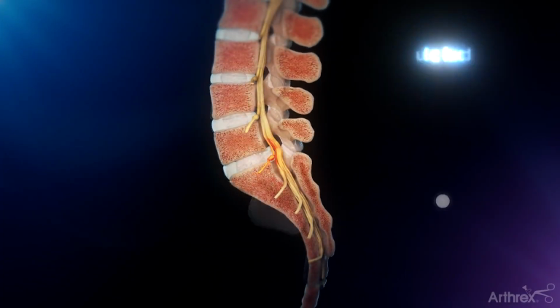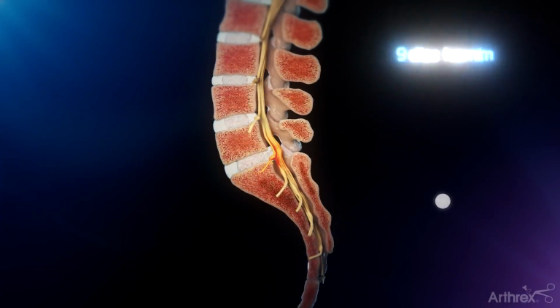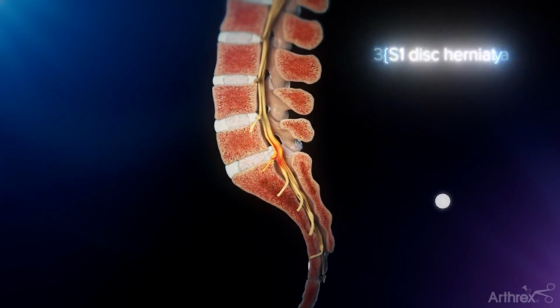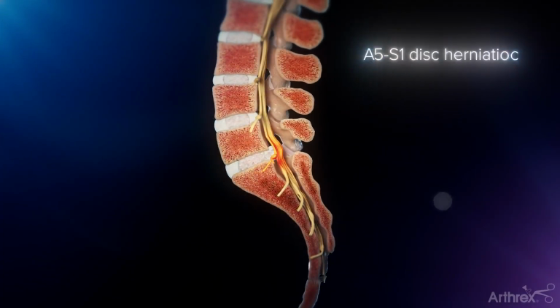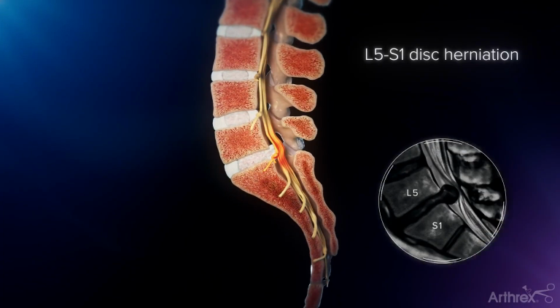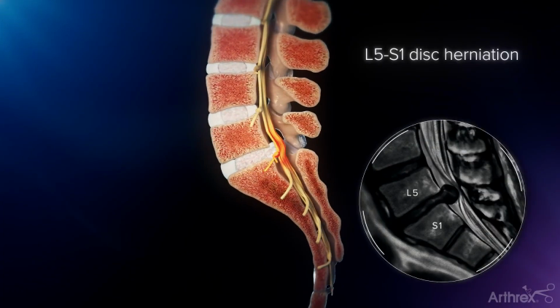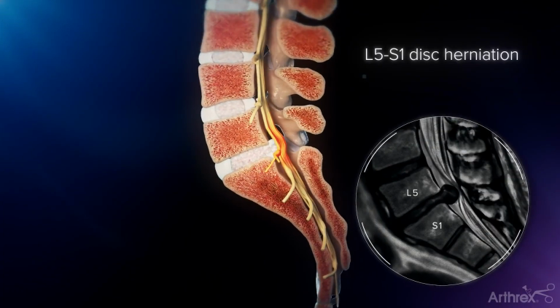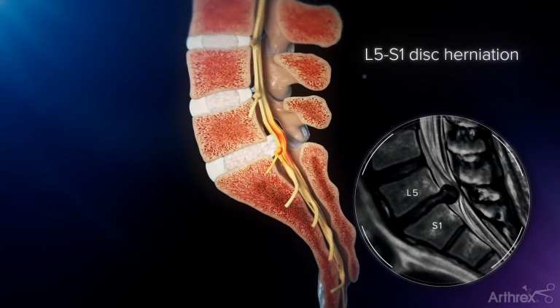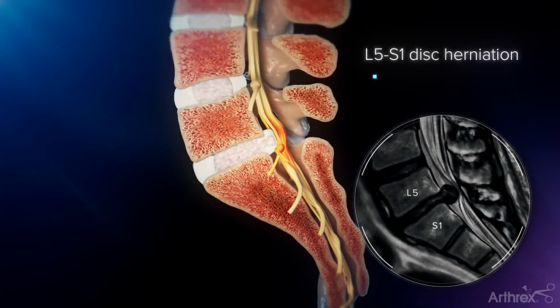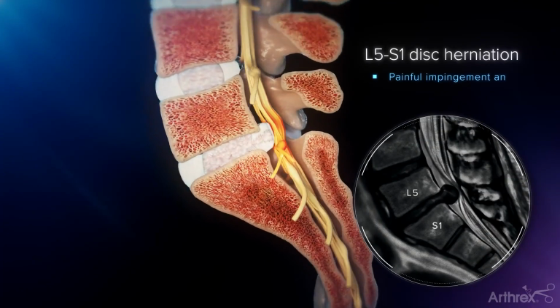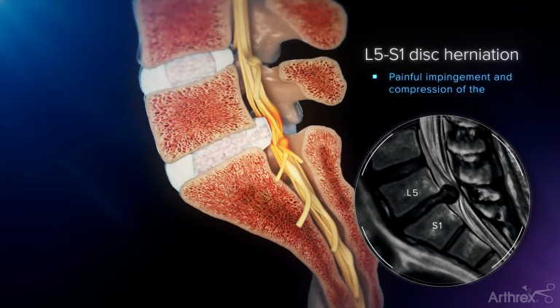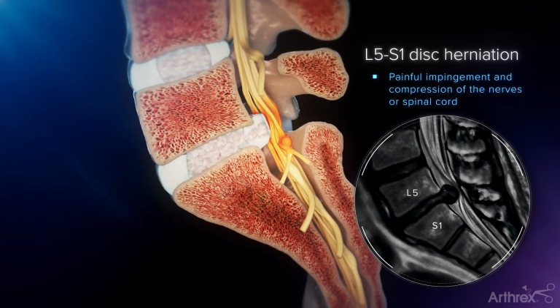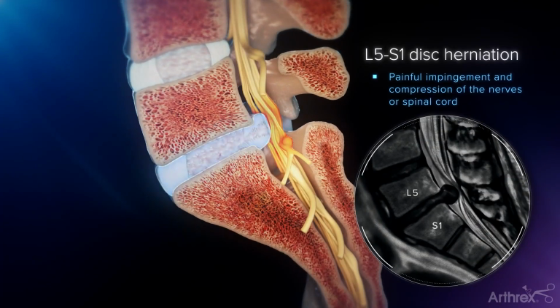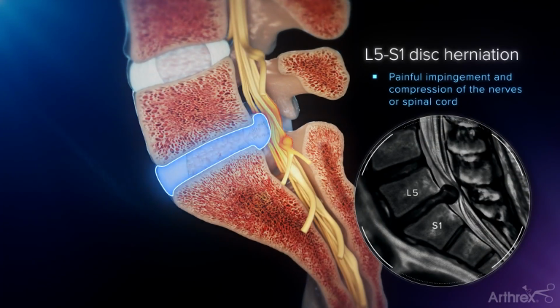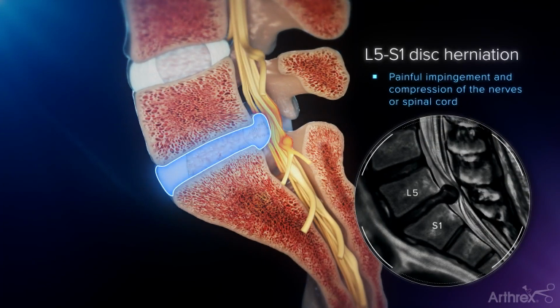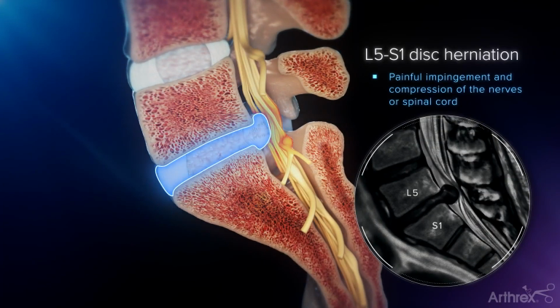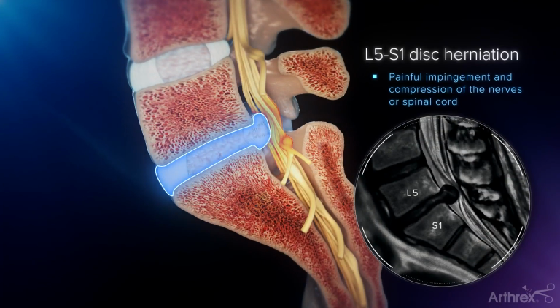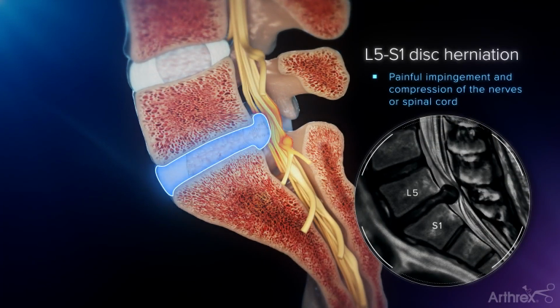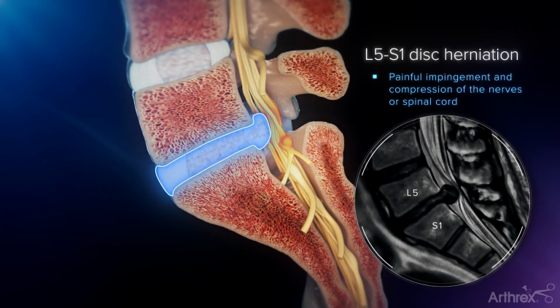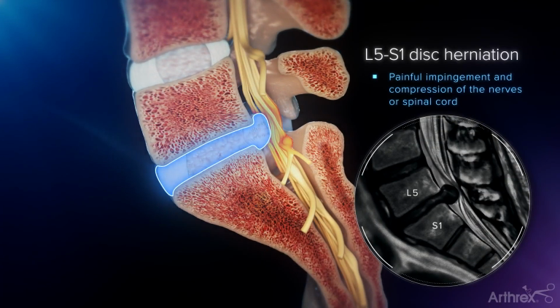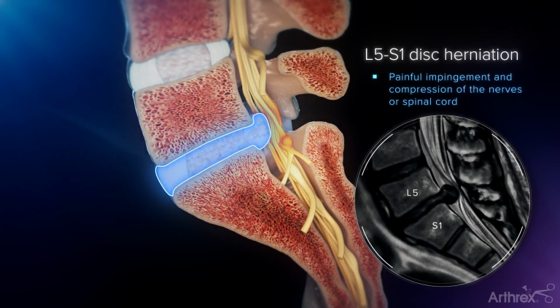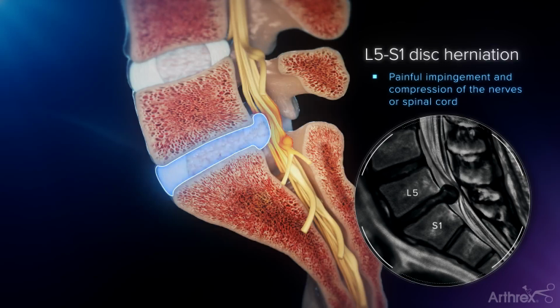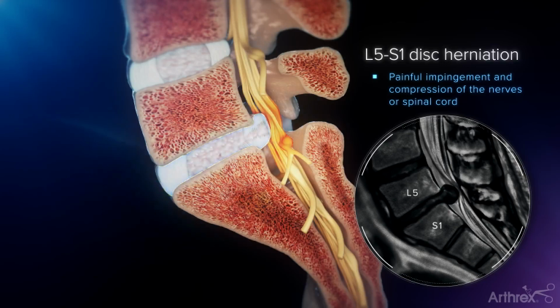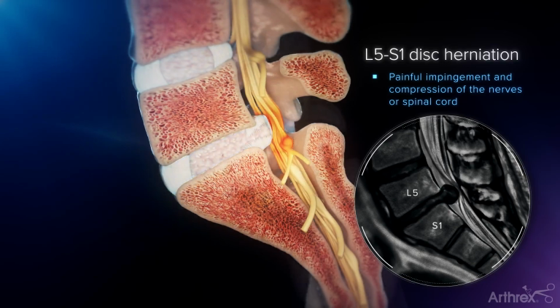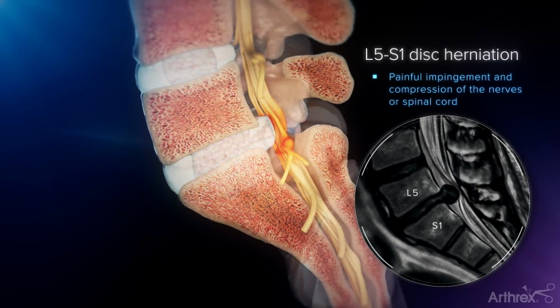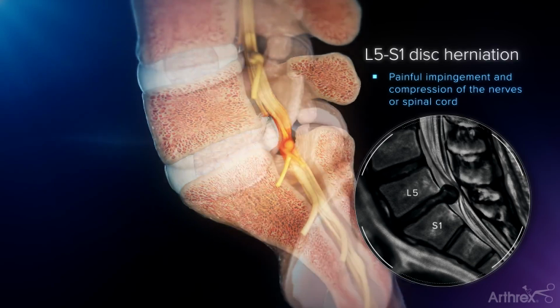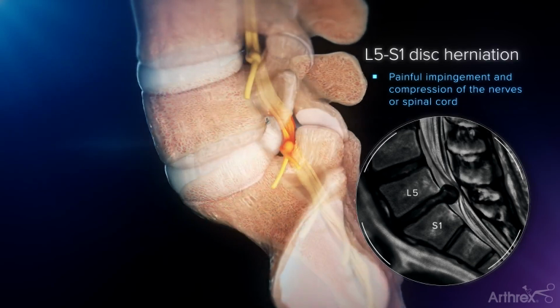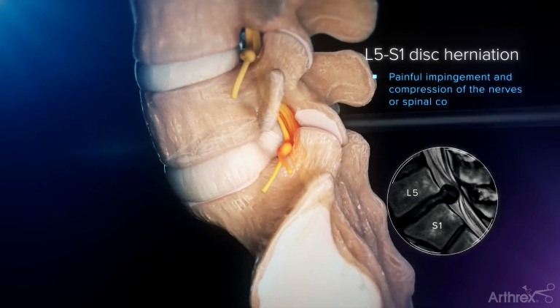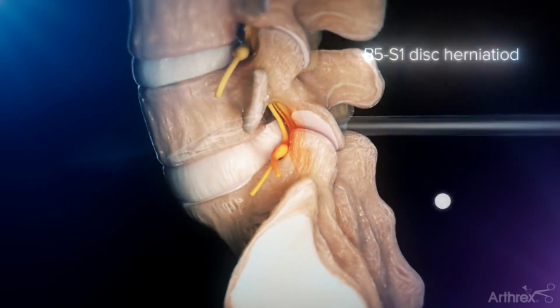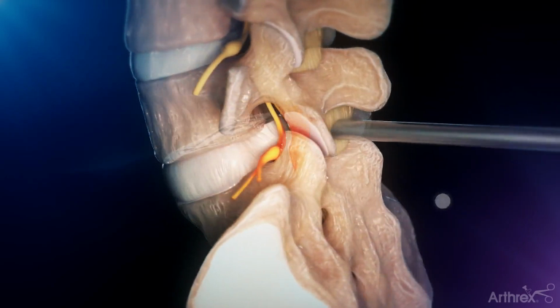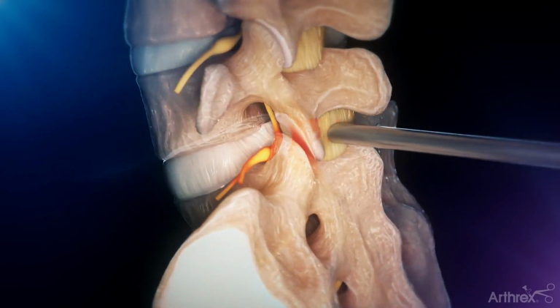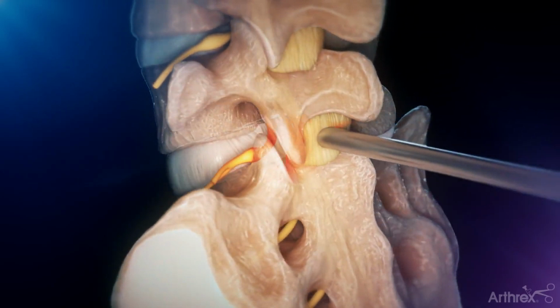For a centralized disc herniation at L5 to S1, an interlaminar approach is typically used to access the disc.